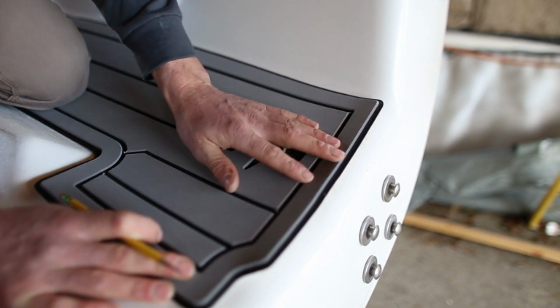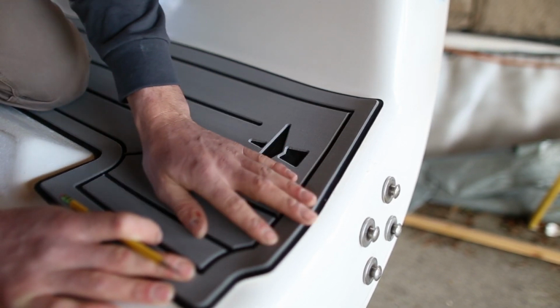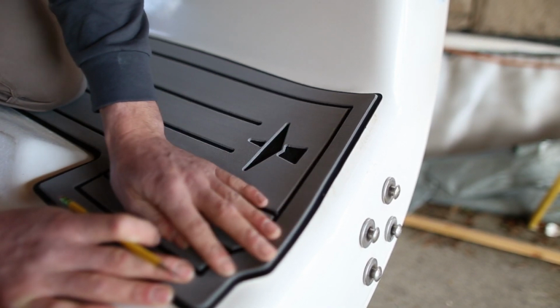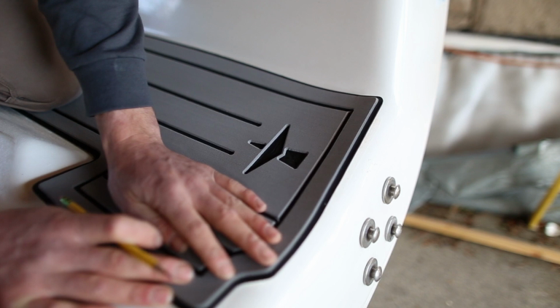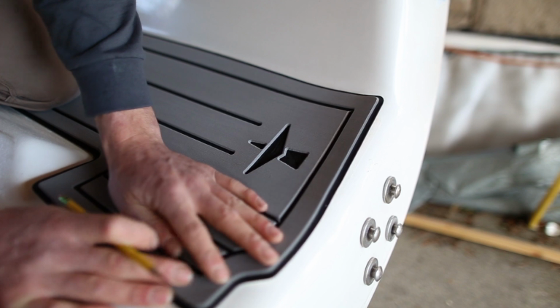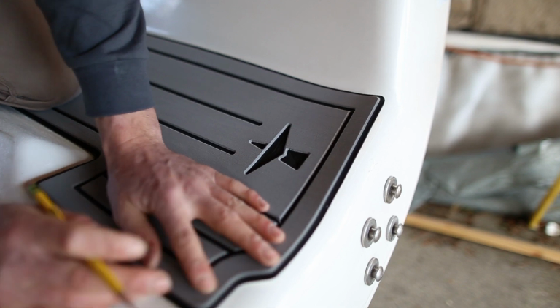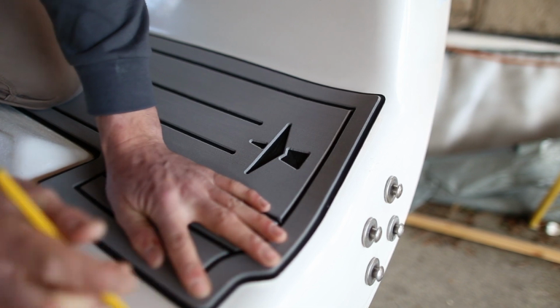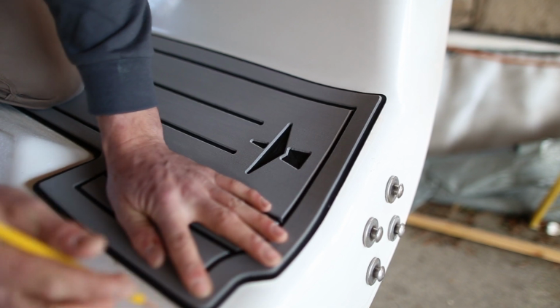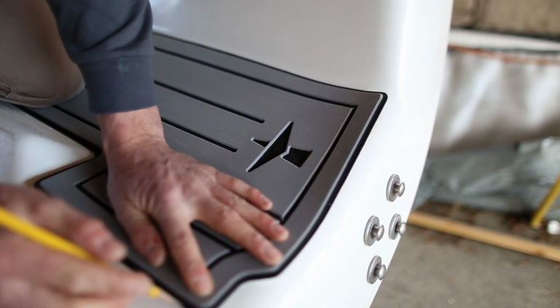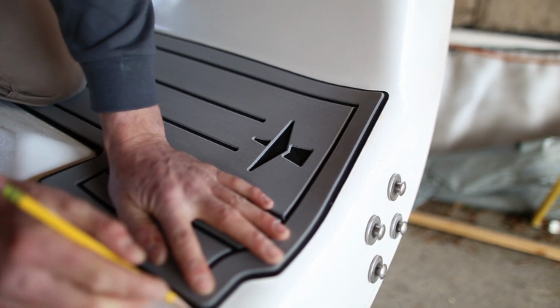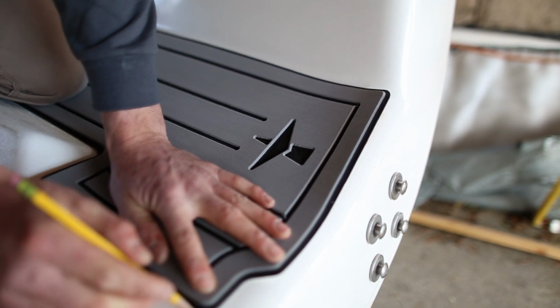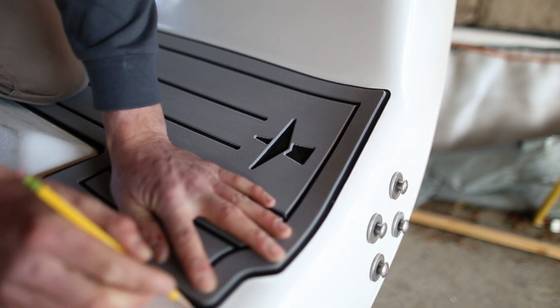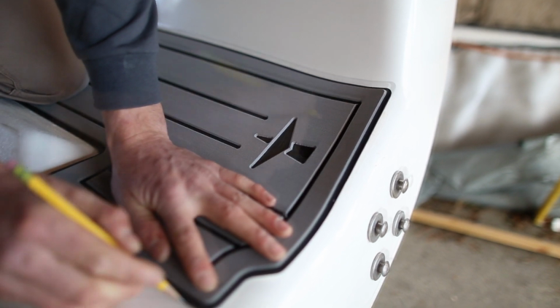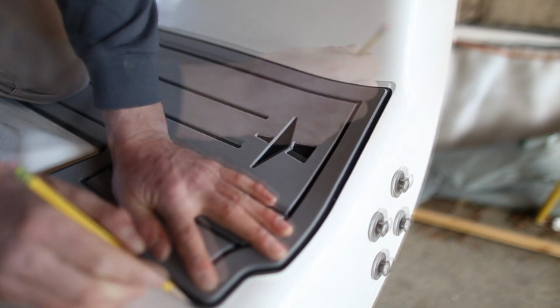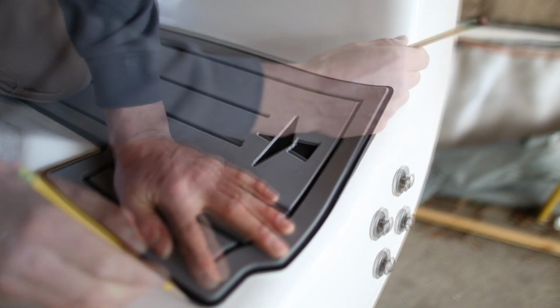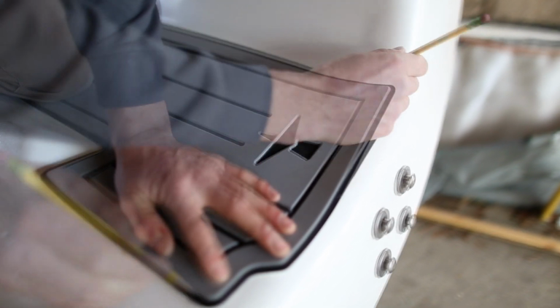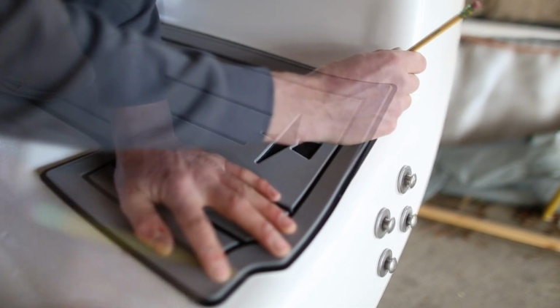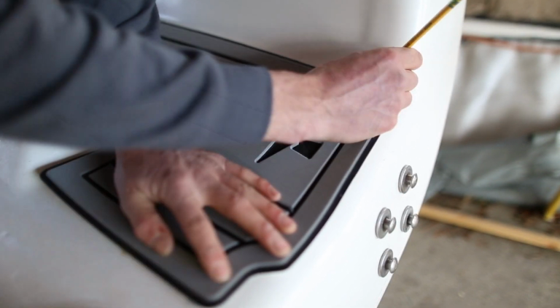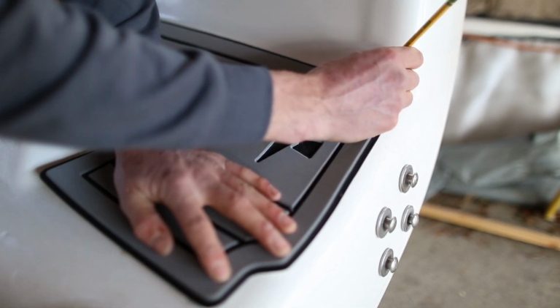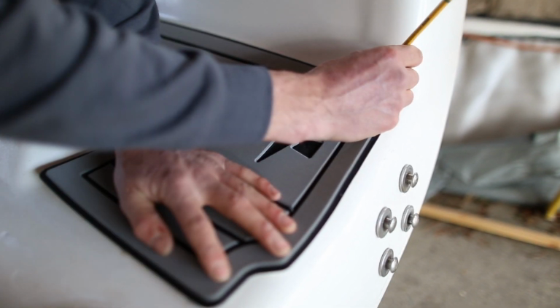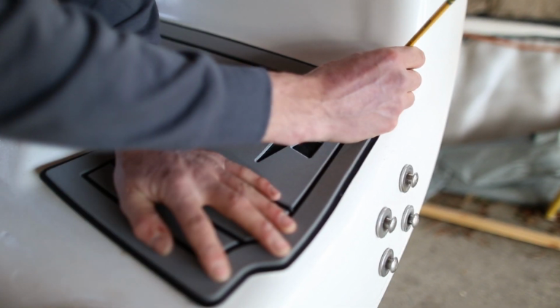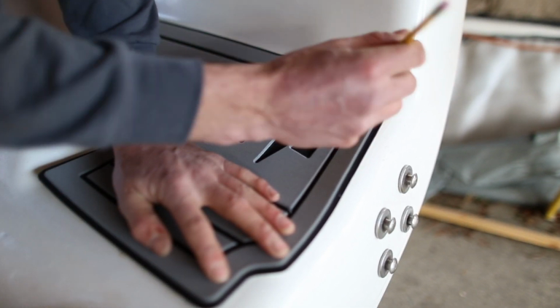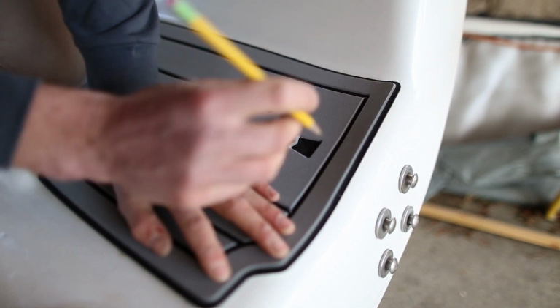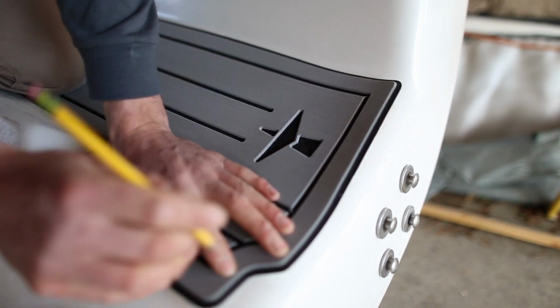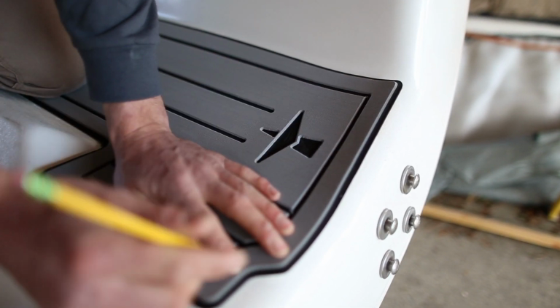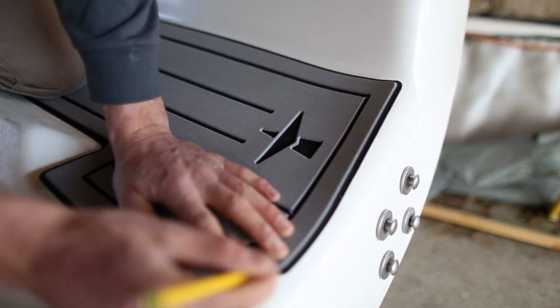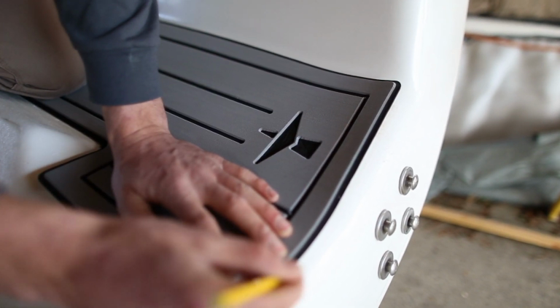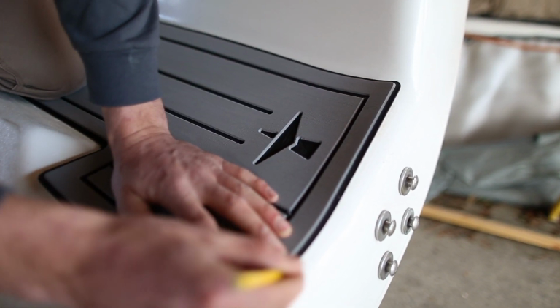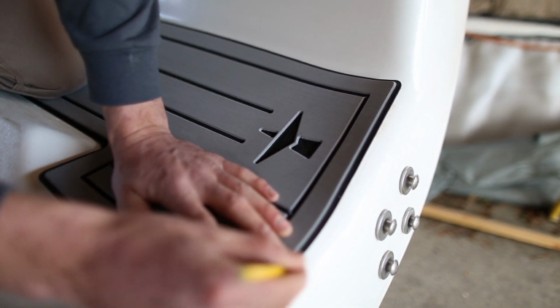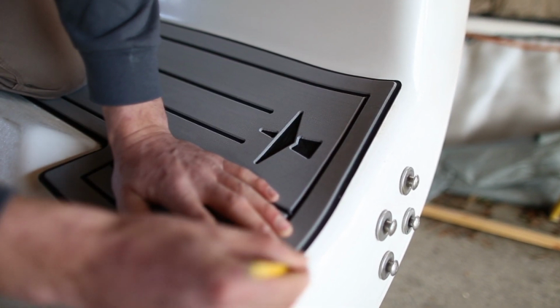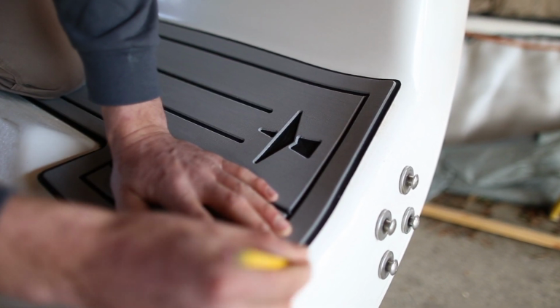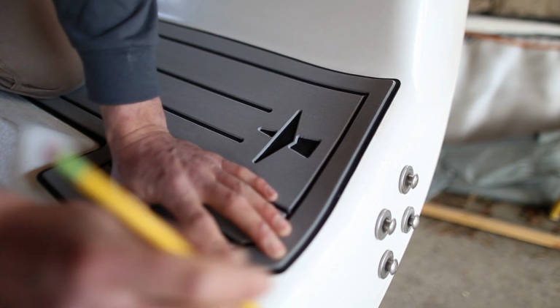Next you want to dry fit the pads and mark with a pencil where they go. Check the fit and see where all the pads line up.